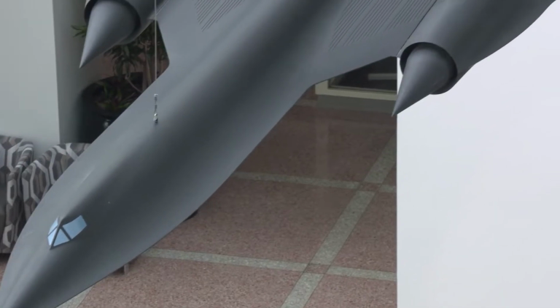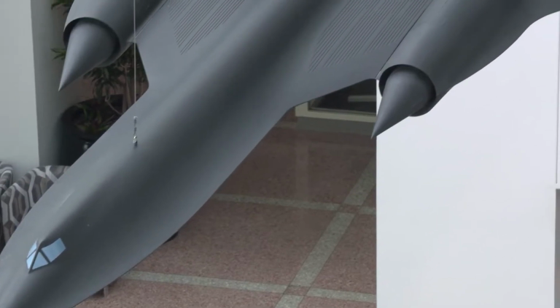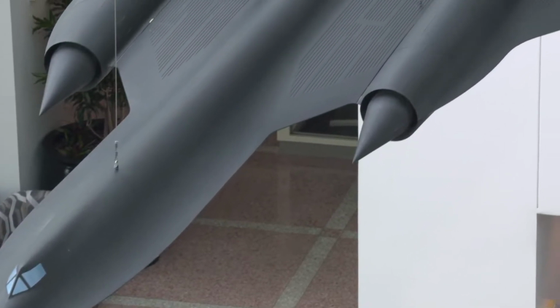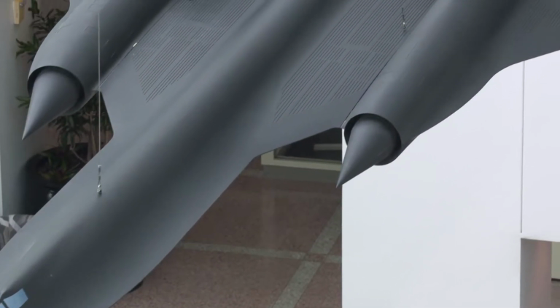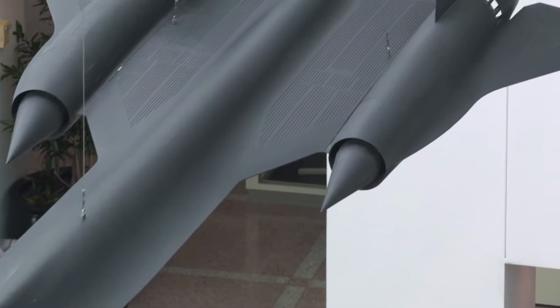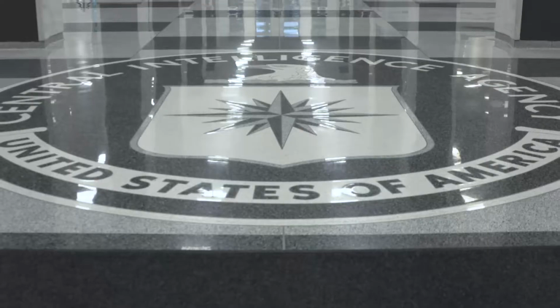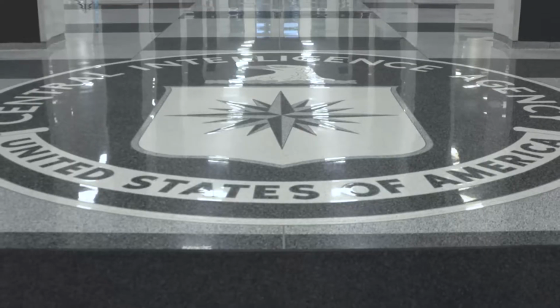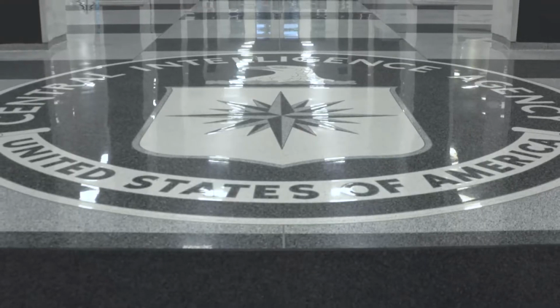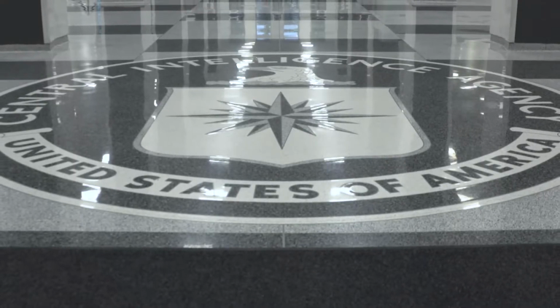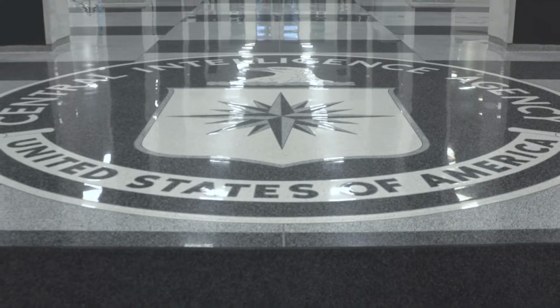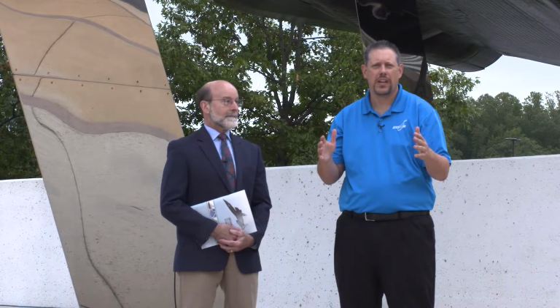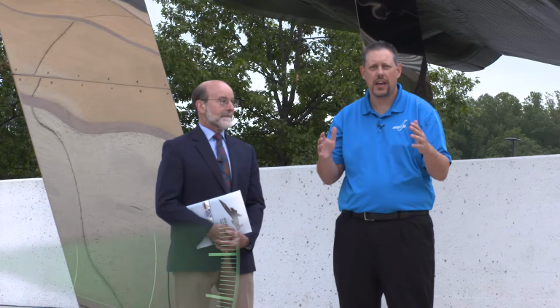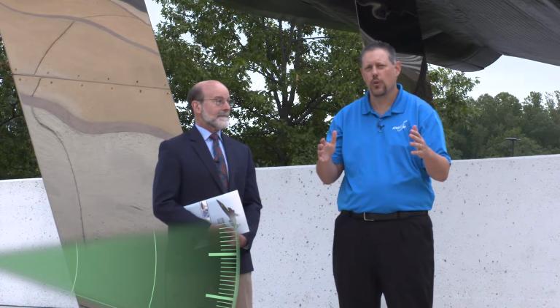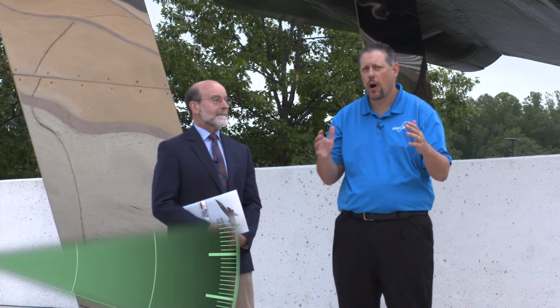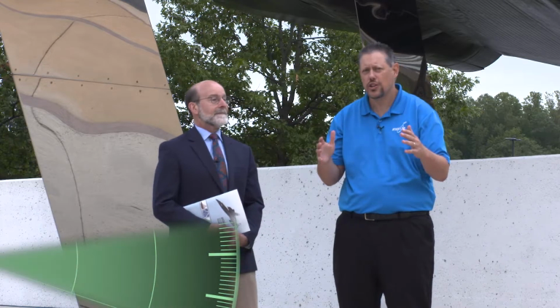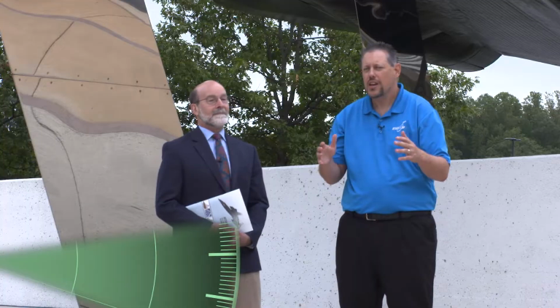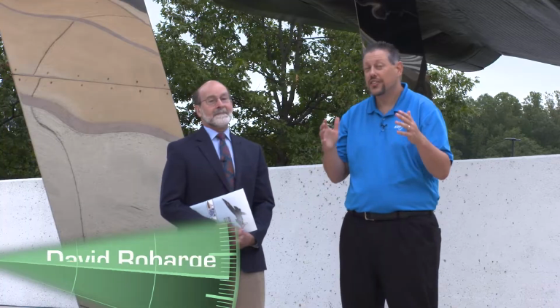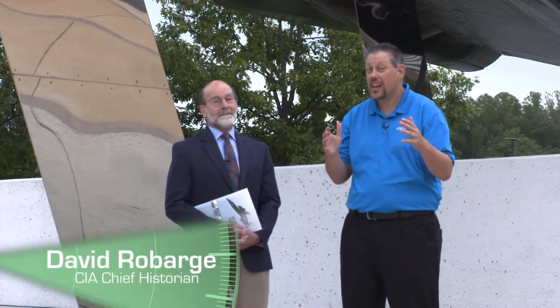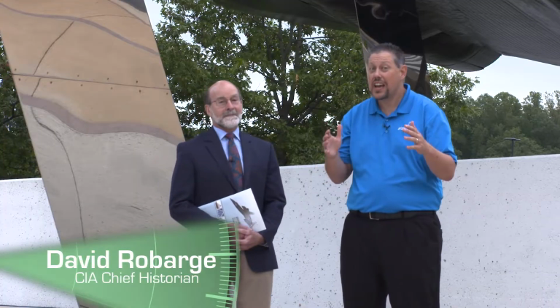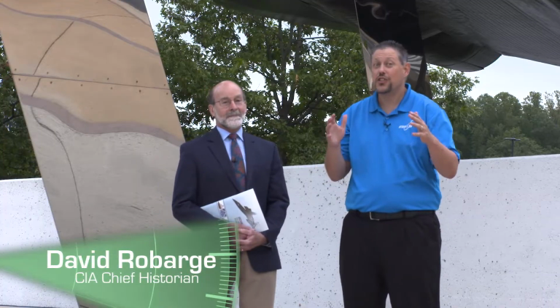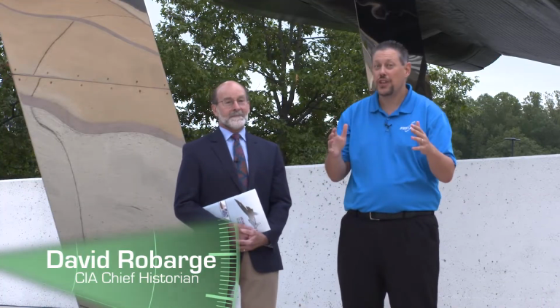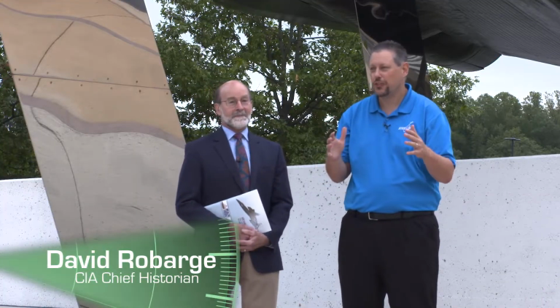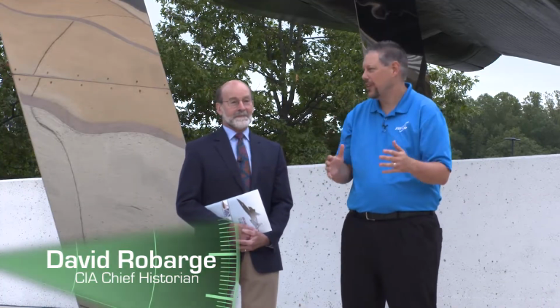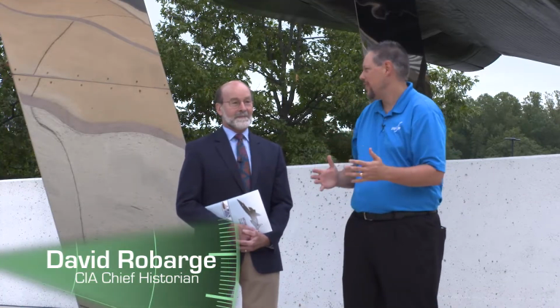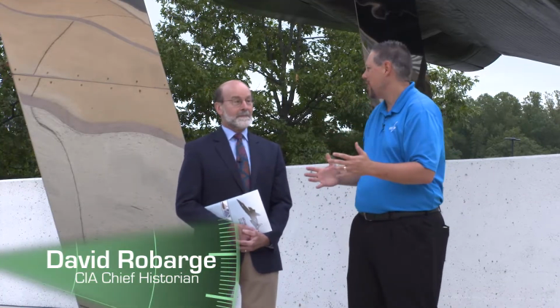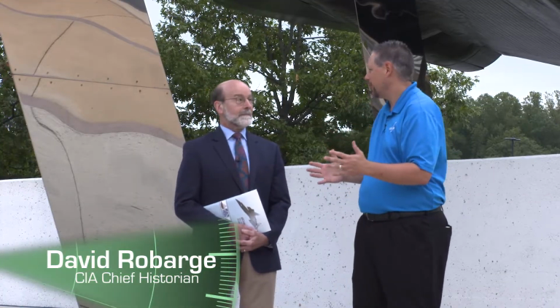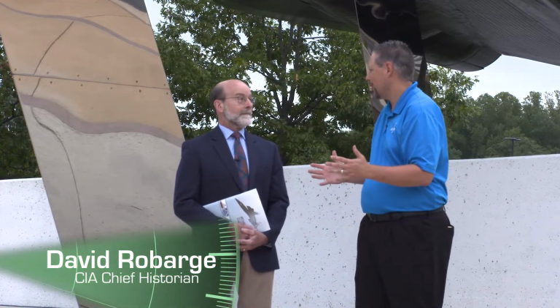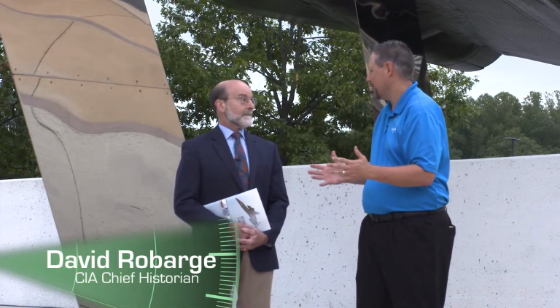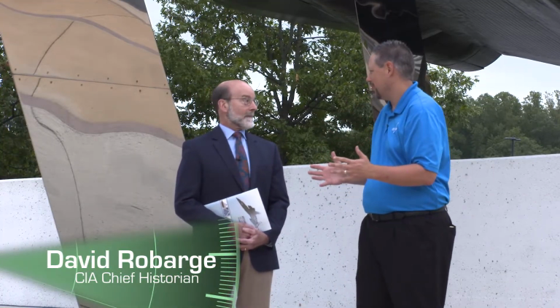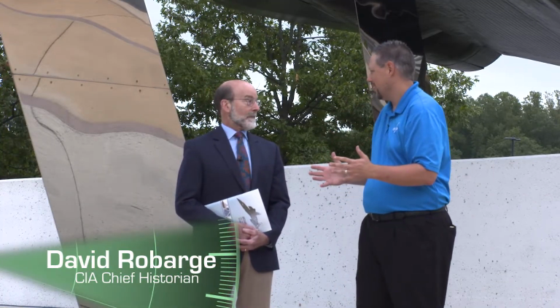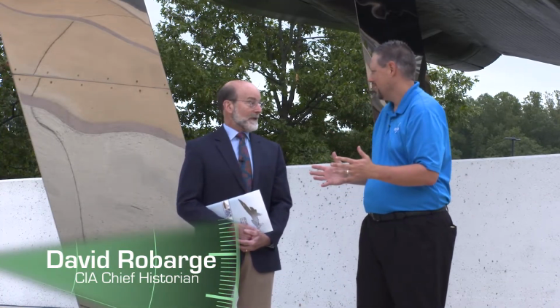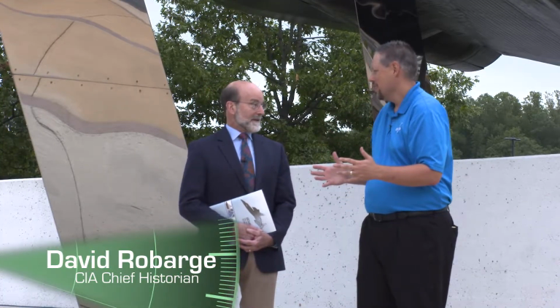I'm at CIA headquarters joined by David Robarge, the CIA's chief historian. David, thanks for talking with us today. Happy to be here.